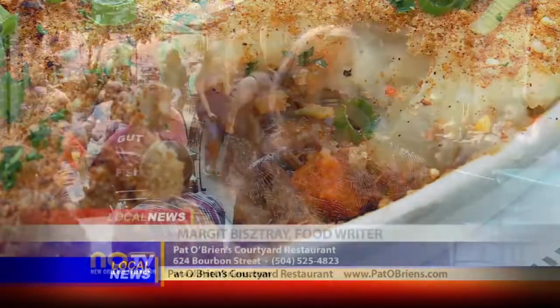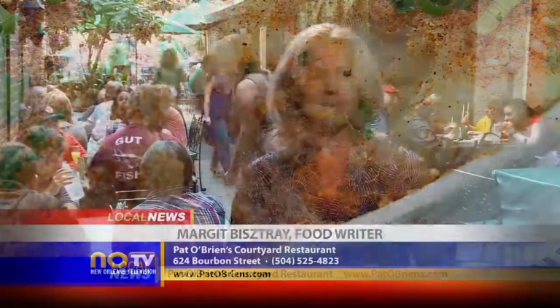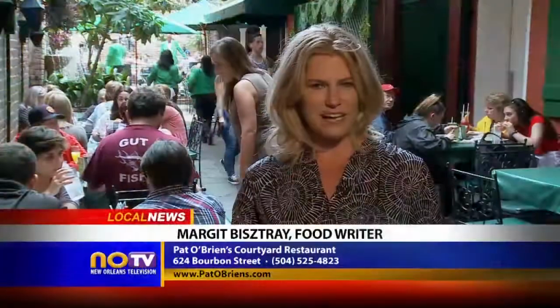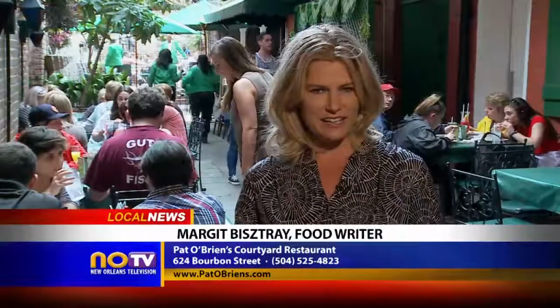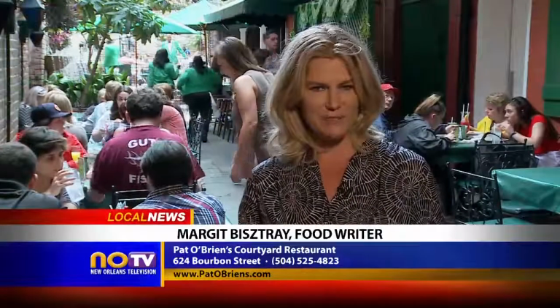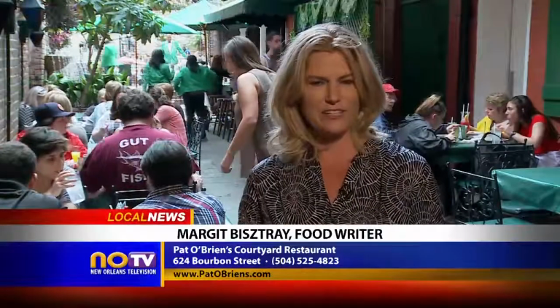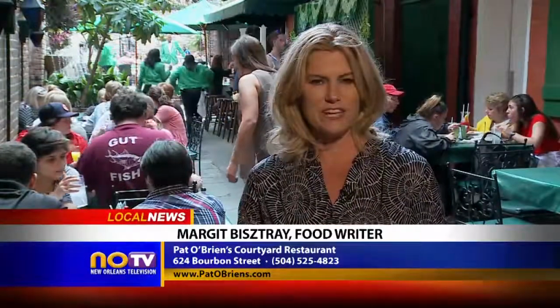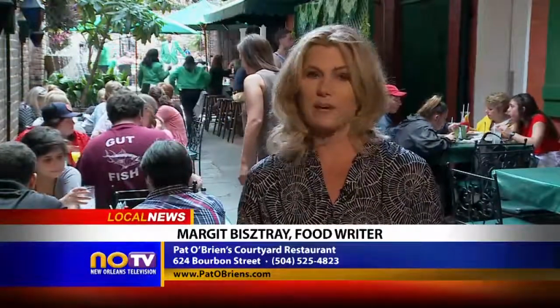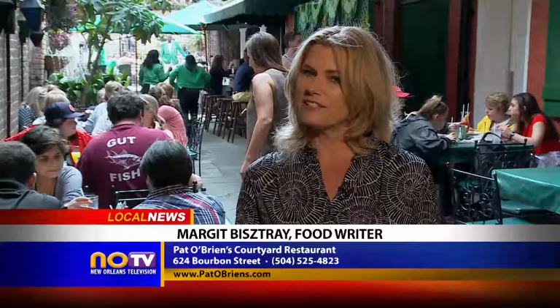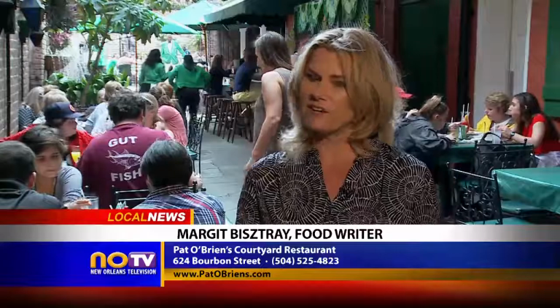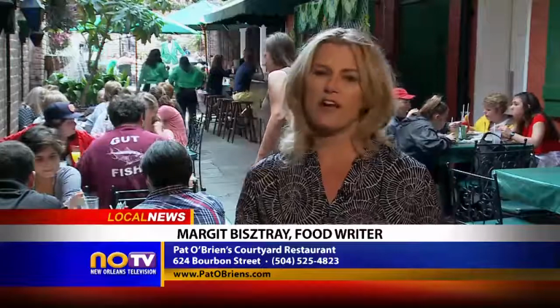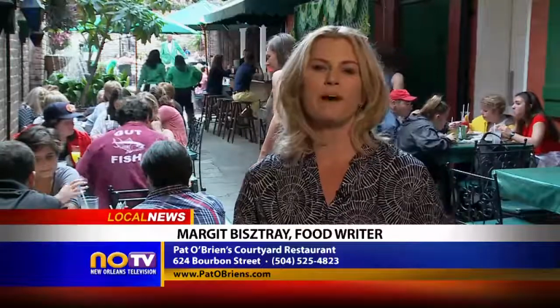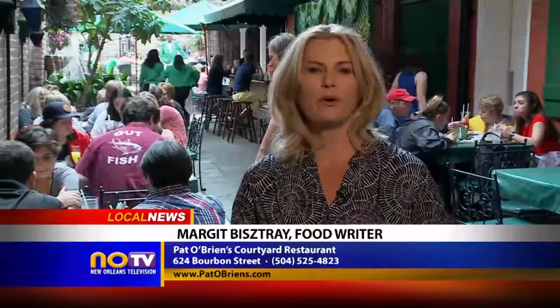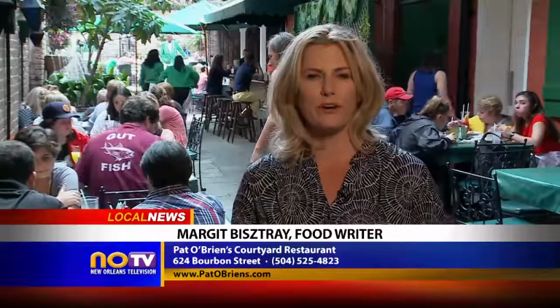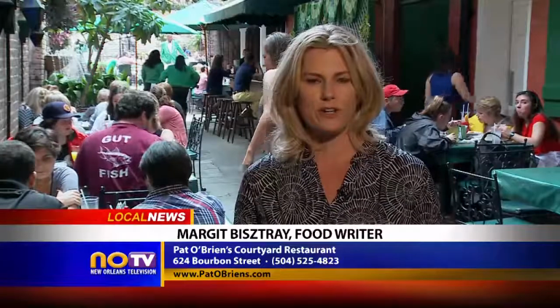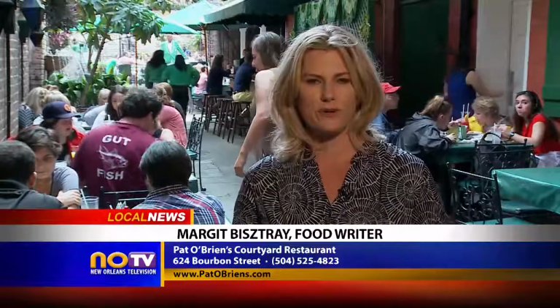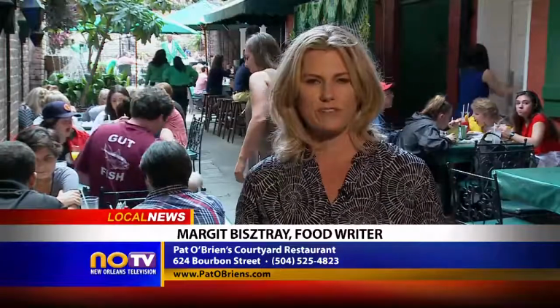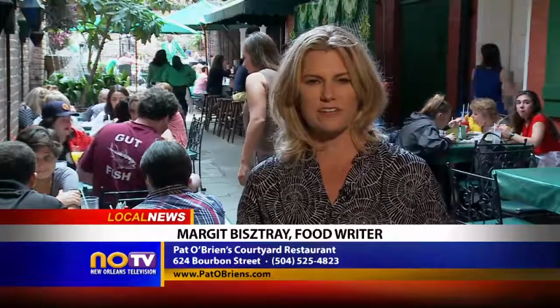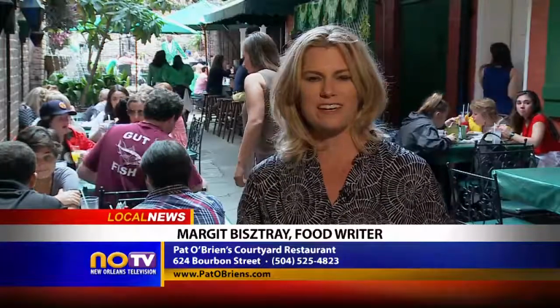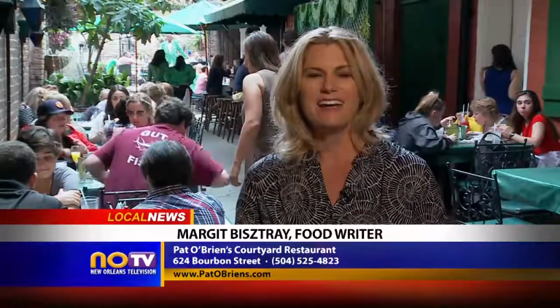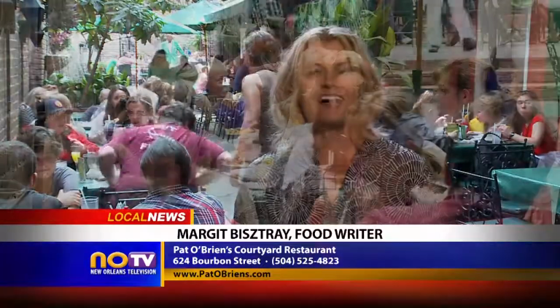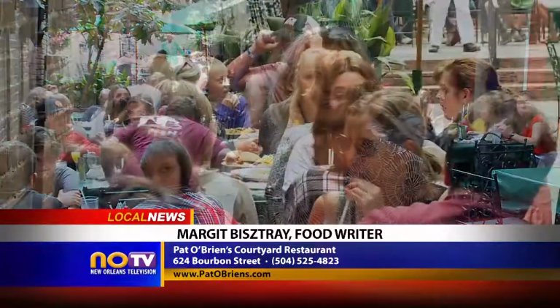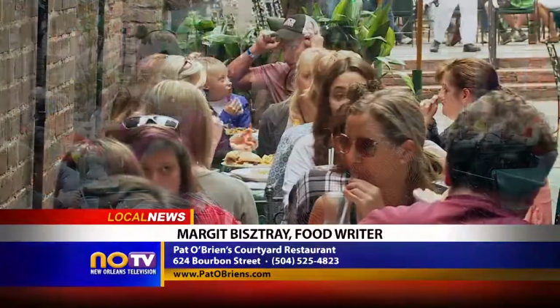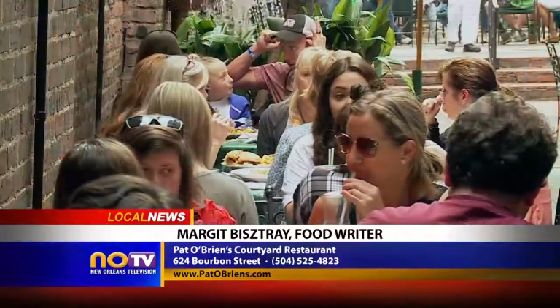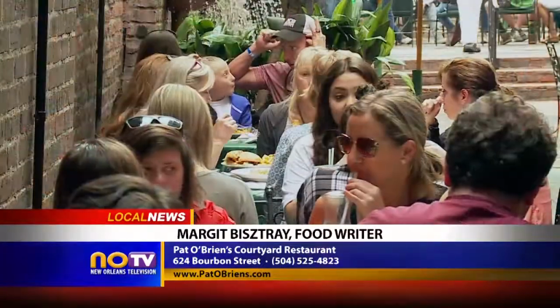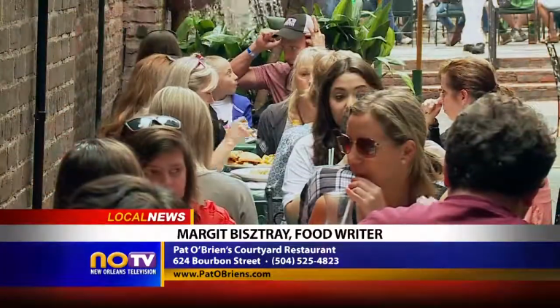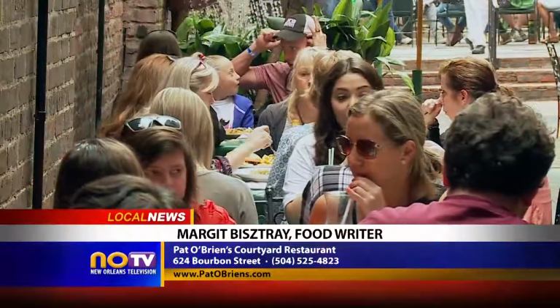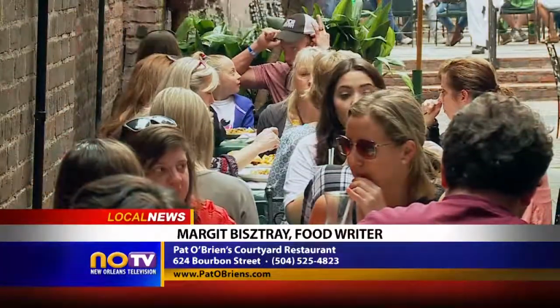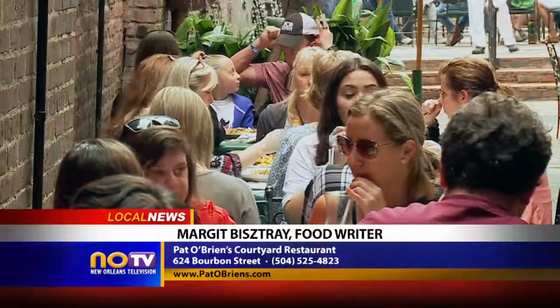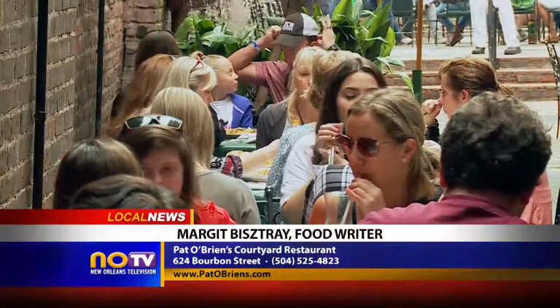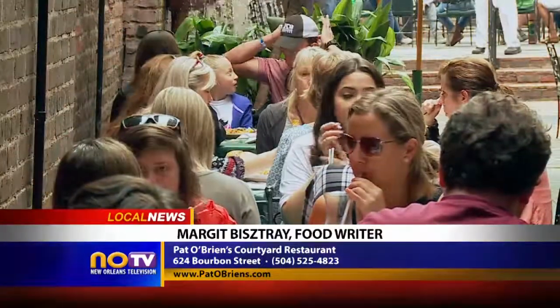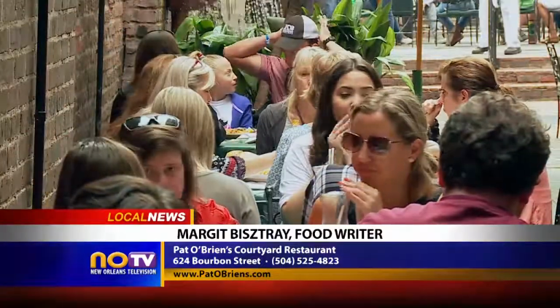That's my dining tip for you today, what I discovered on my courtyard tour of the city. I'll see you soon for more here on NO TV.